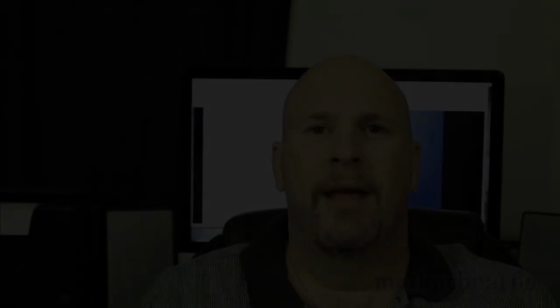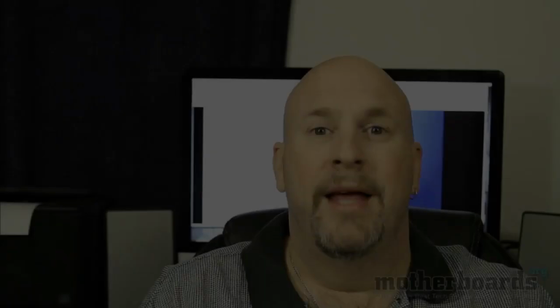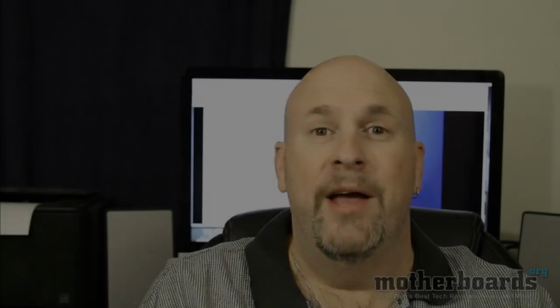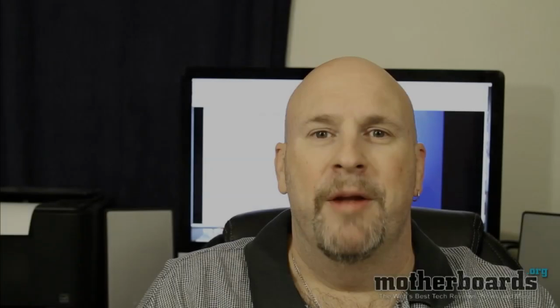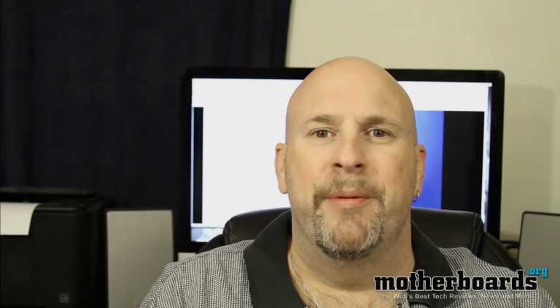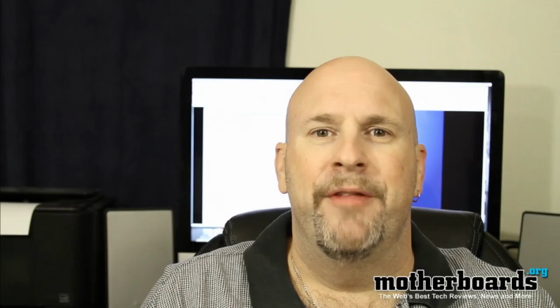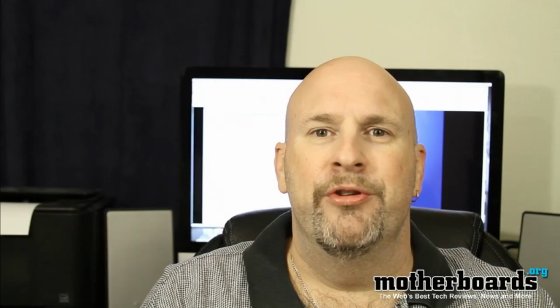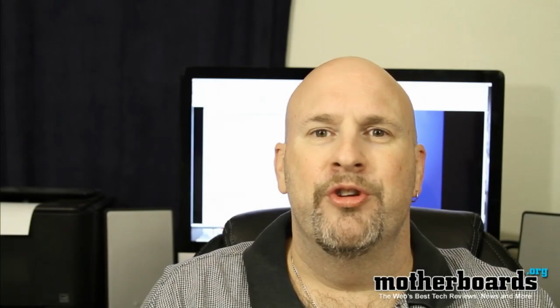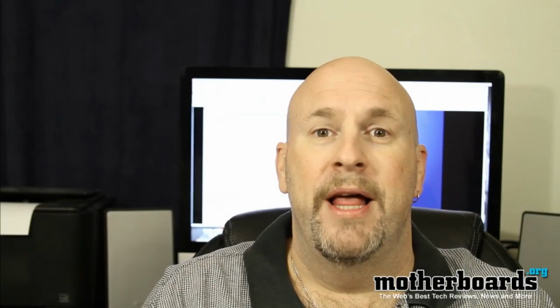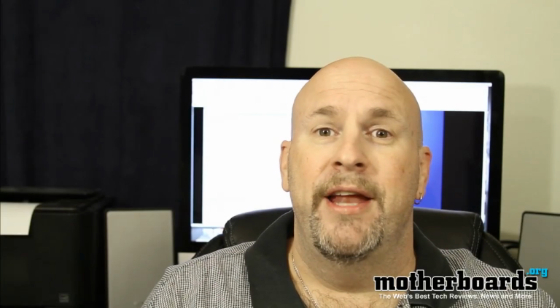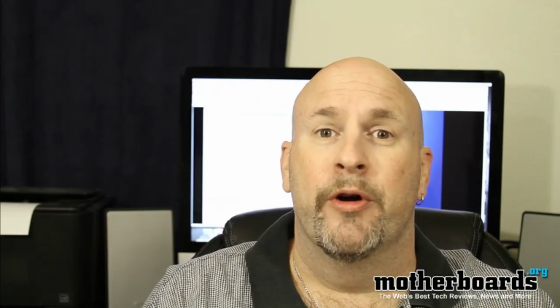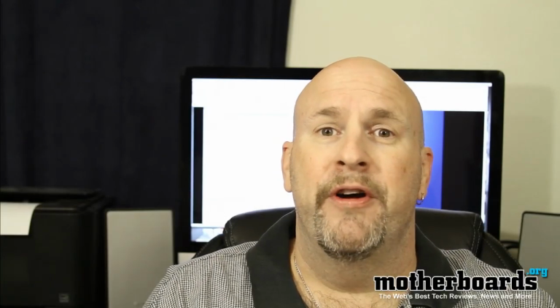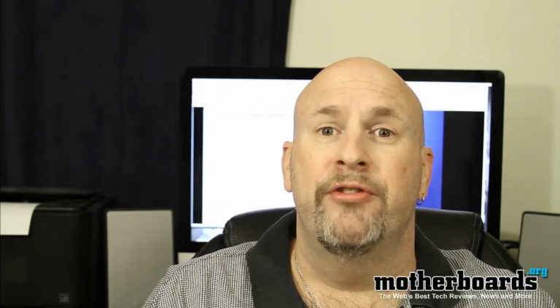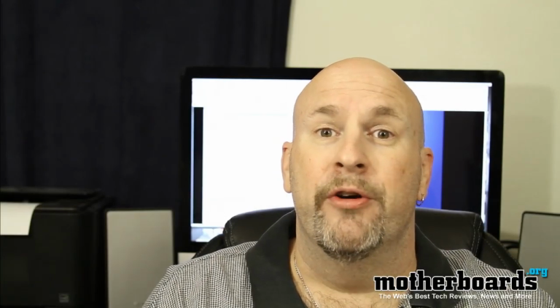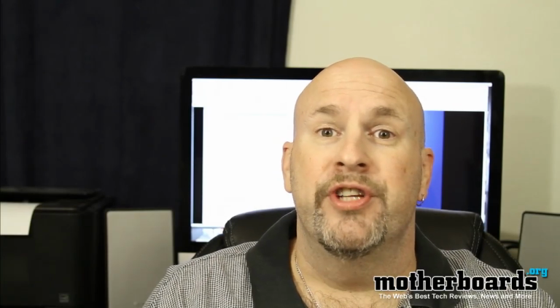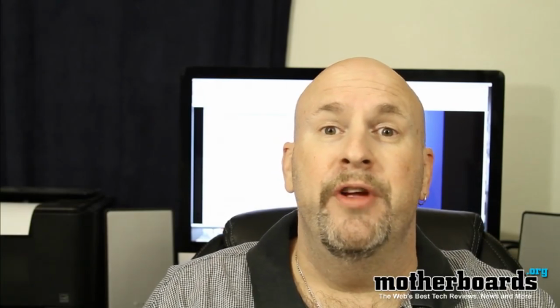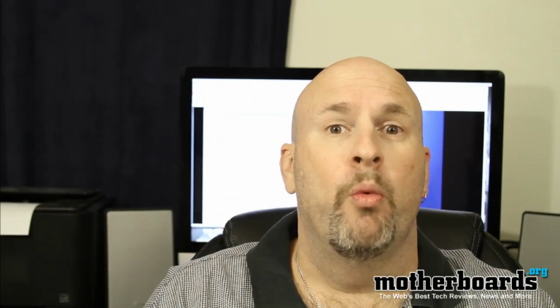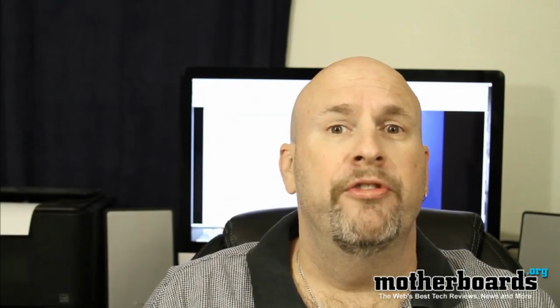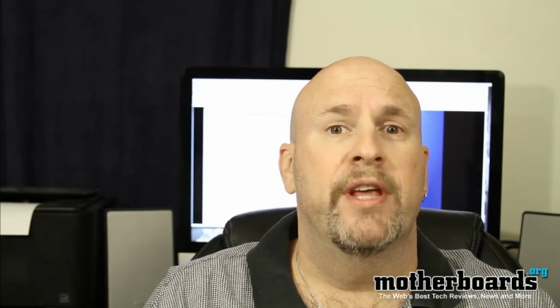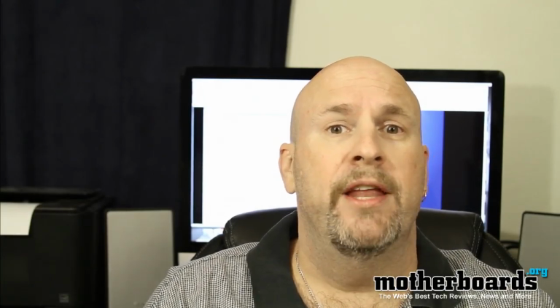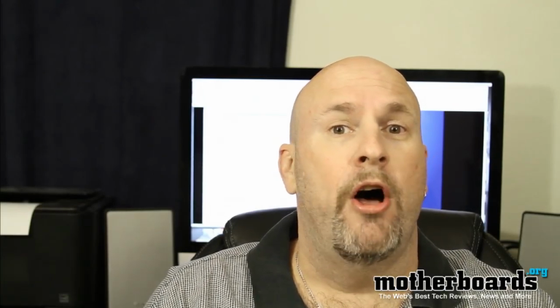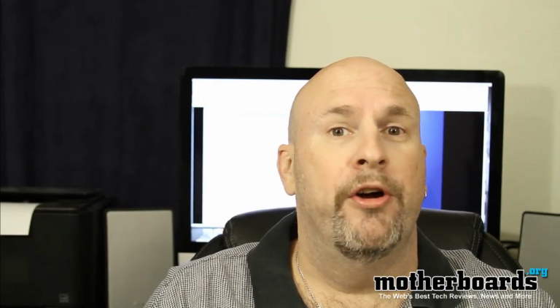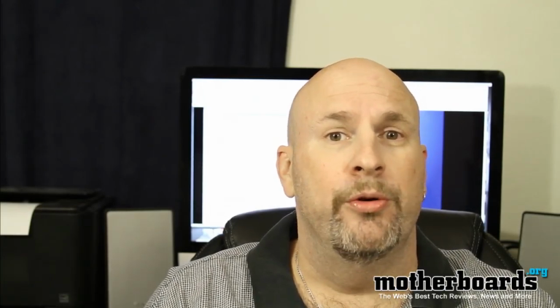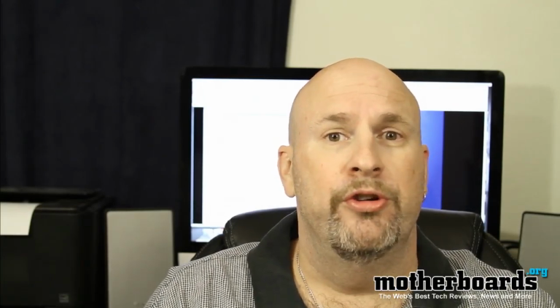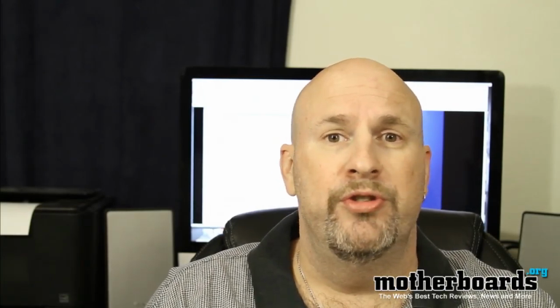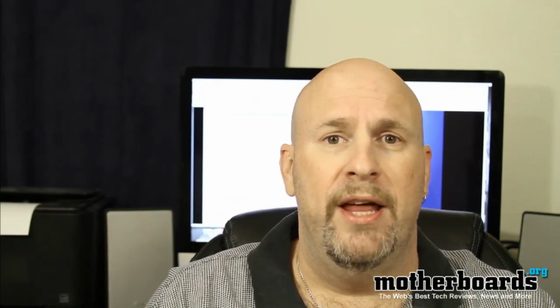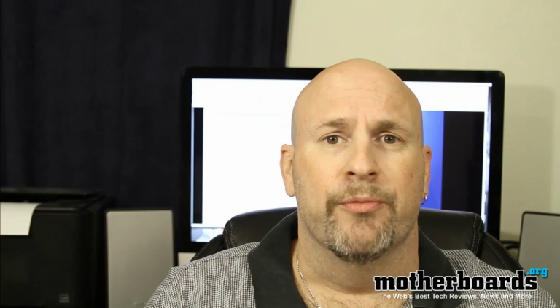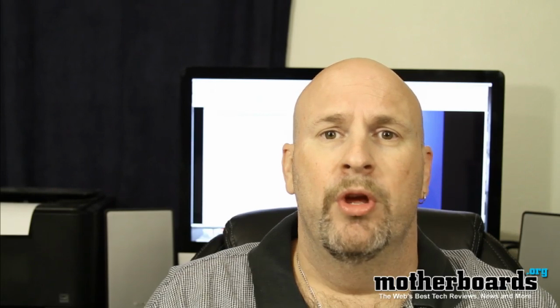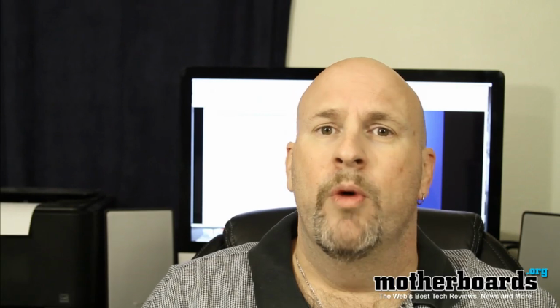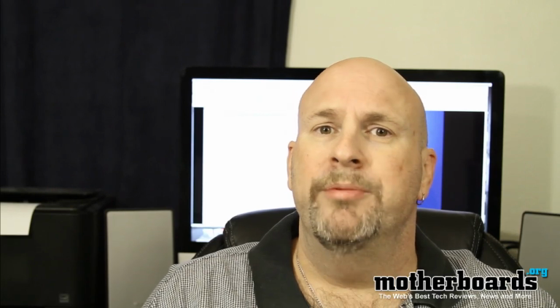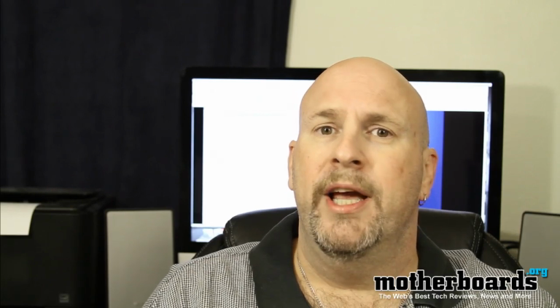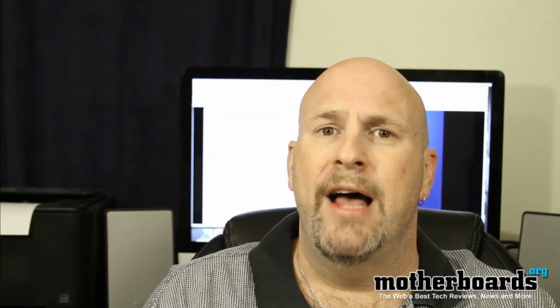Hey, what up everybody out there in YouTube land? Elric Ferris, Editor-in-Chief here once again on our YouTube channel. Well, check it out.